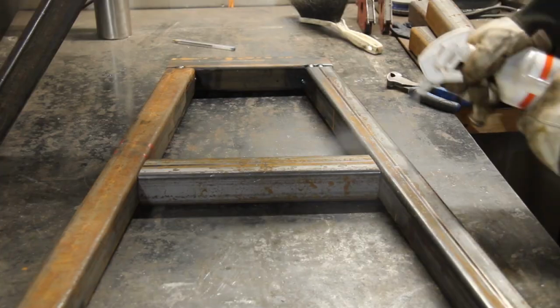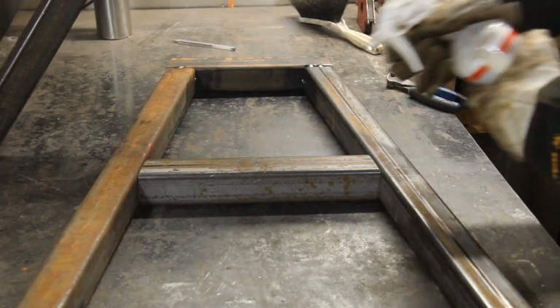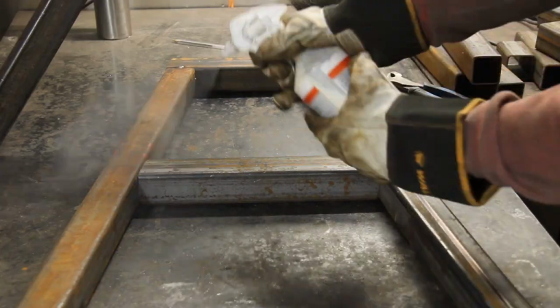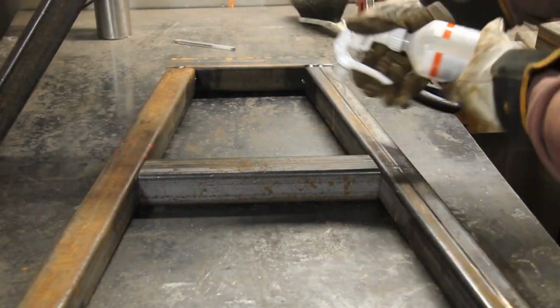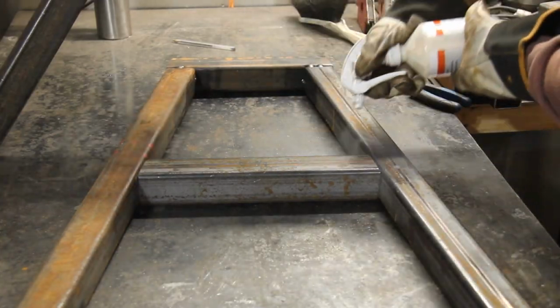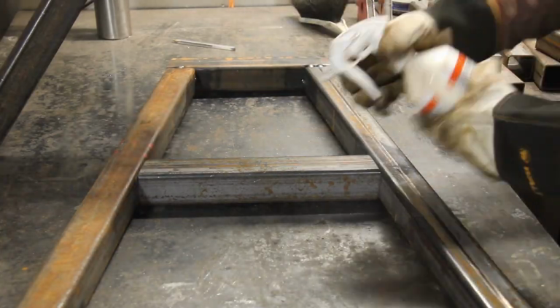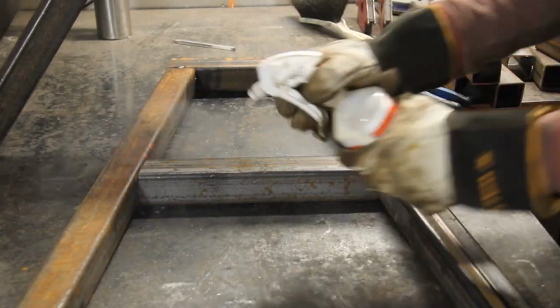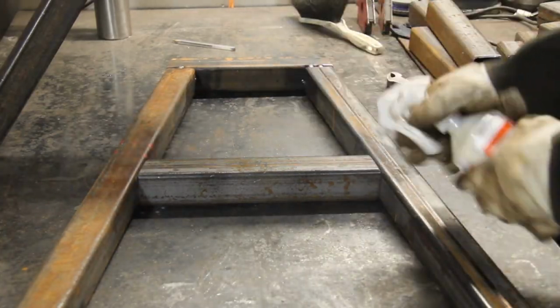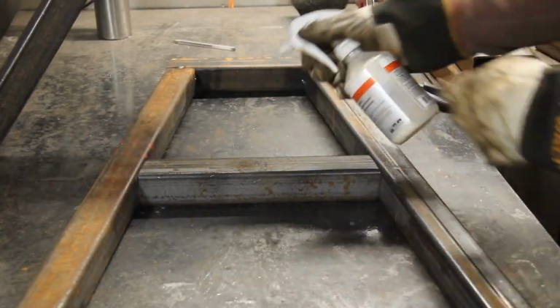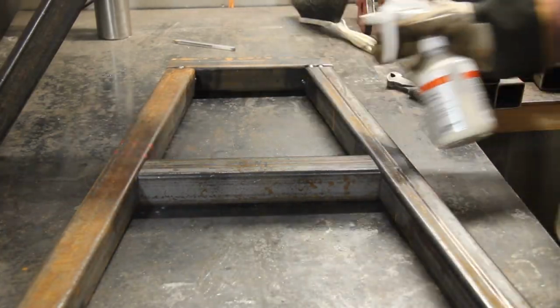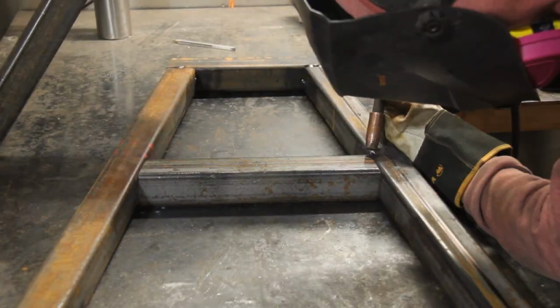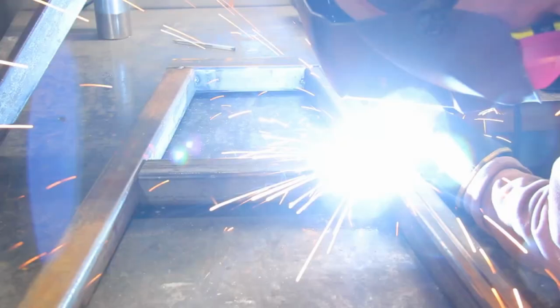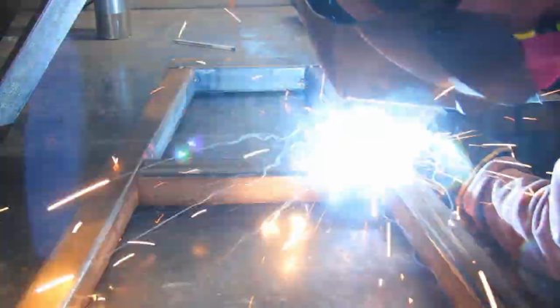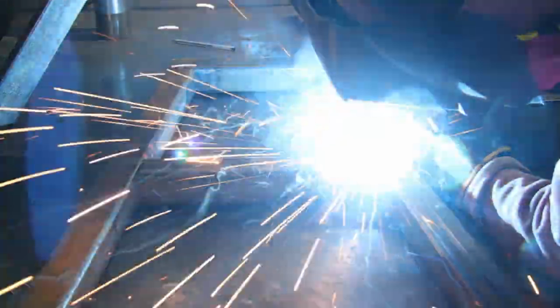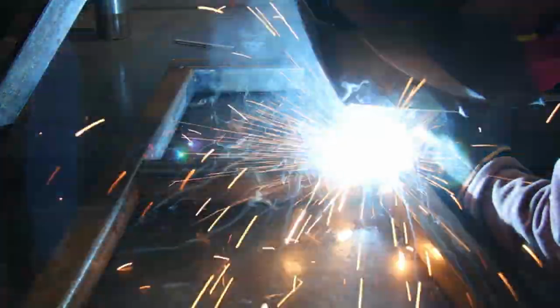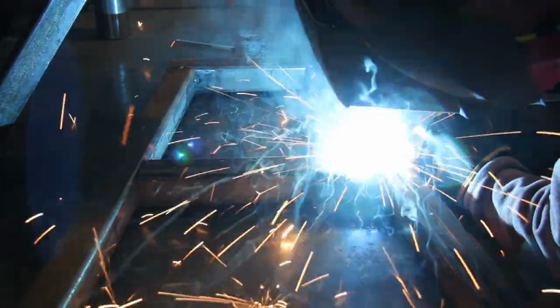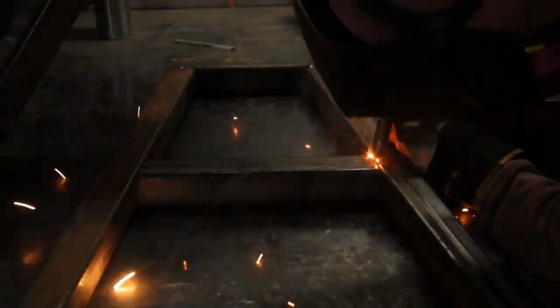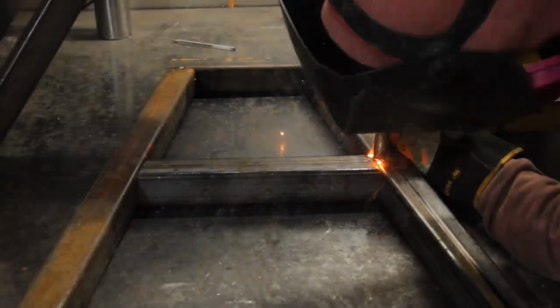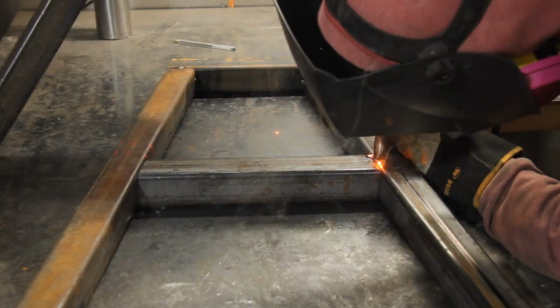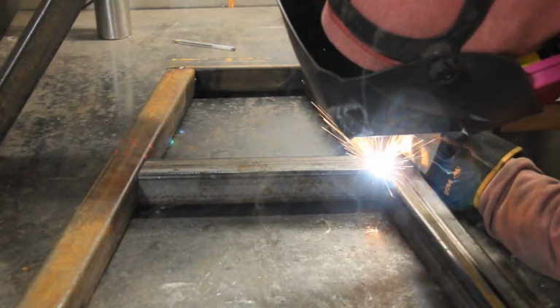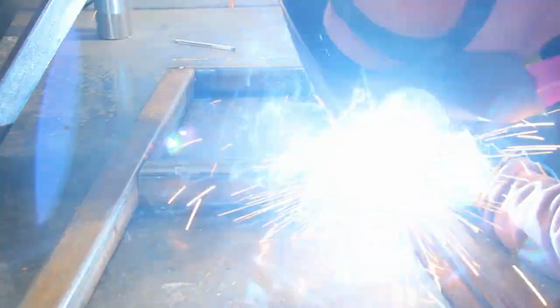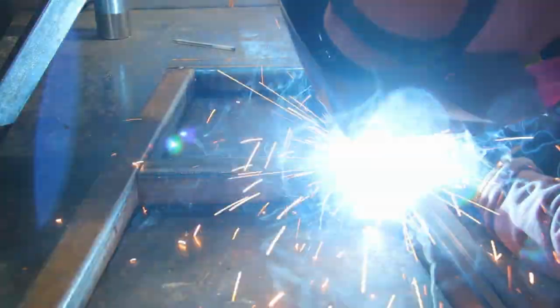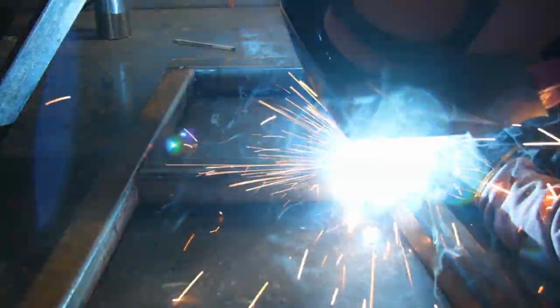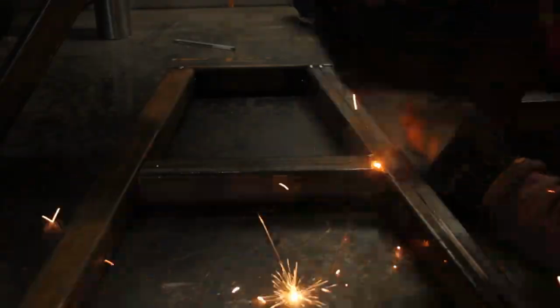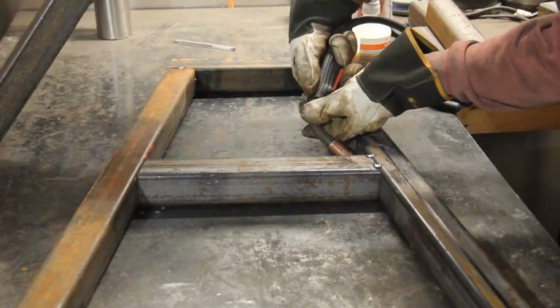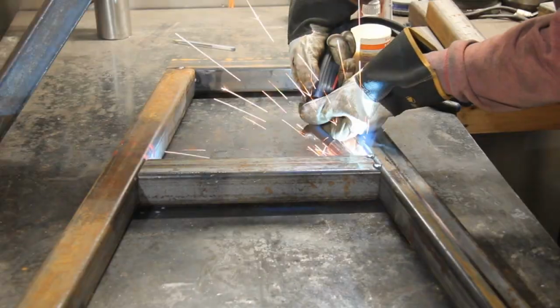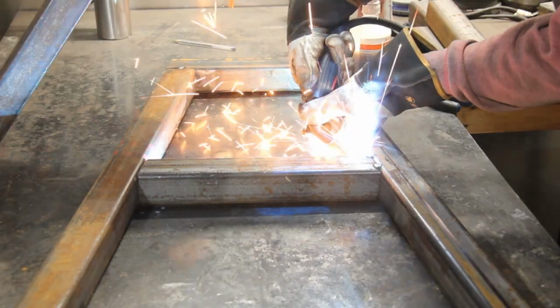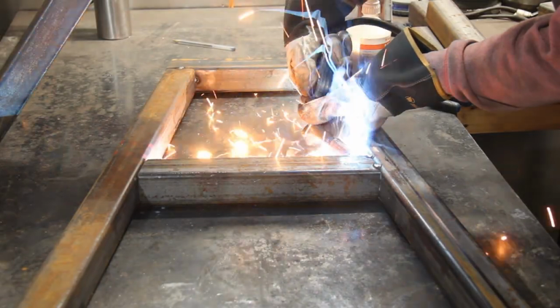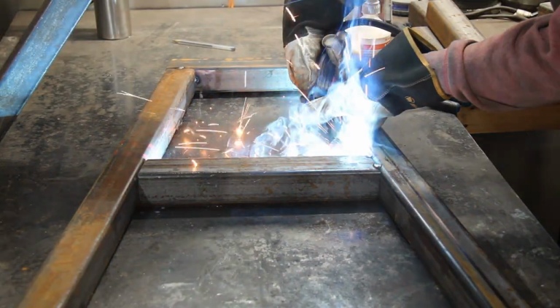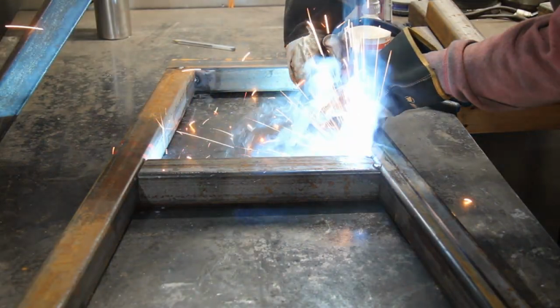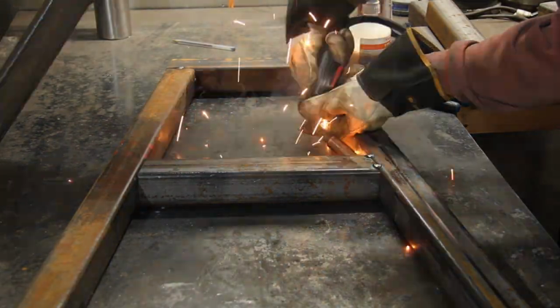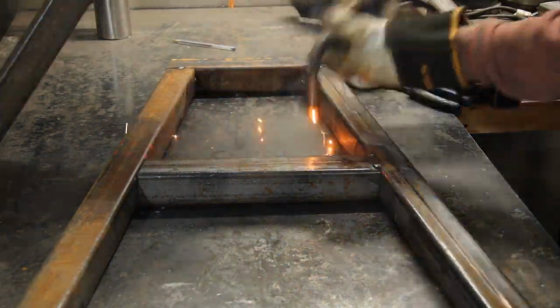Here, I'm only making tack welds to make sure everything fits perfectly well together before making complete welds.